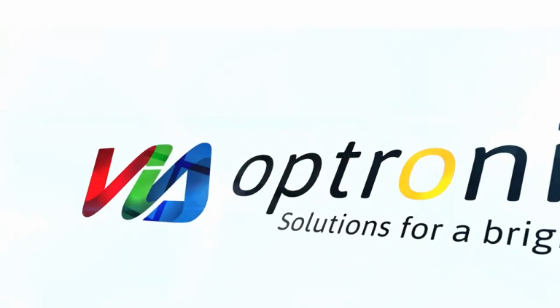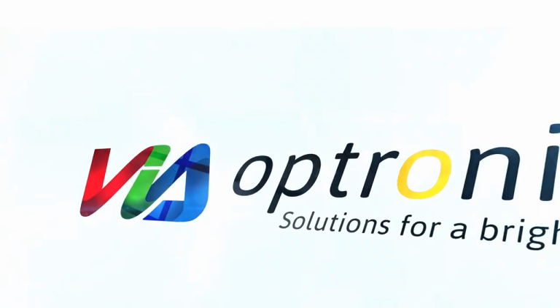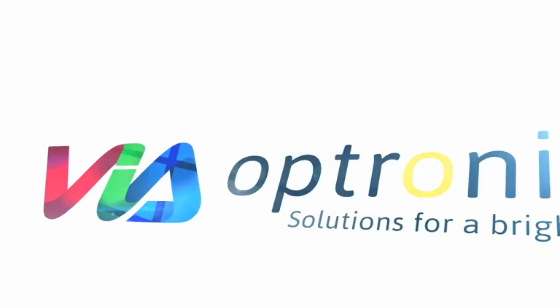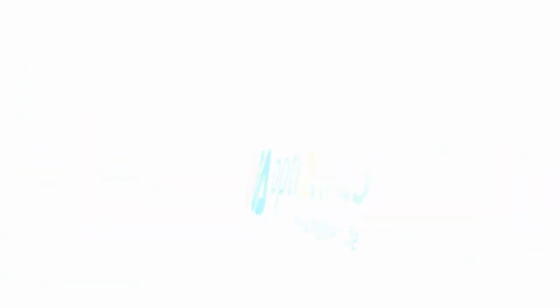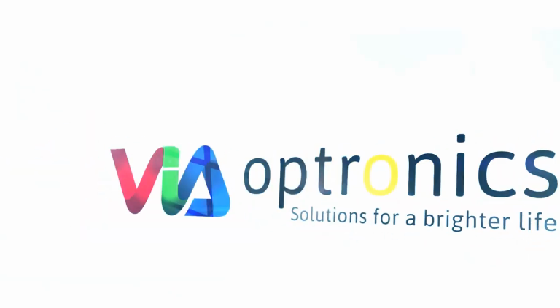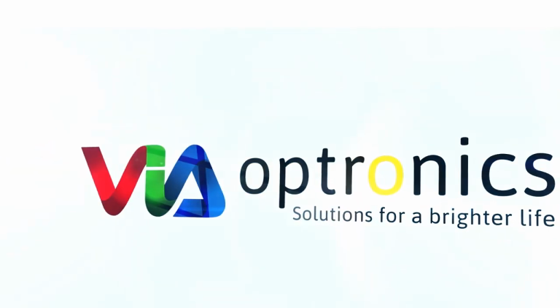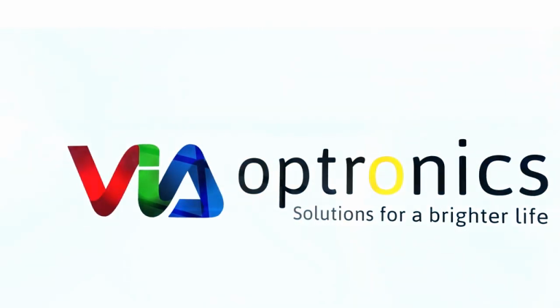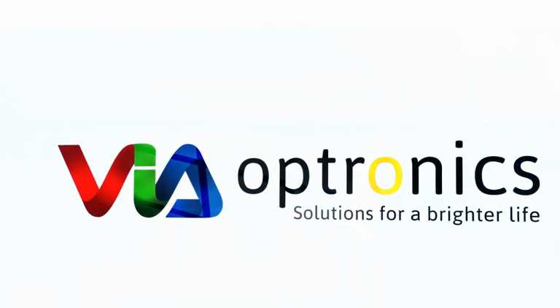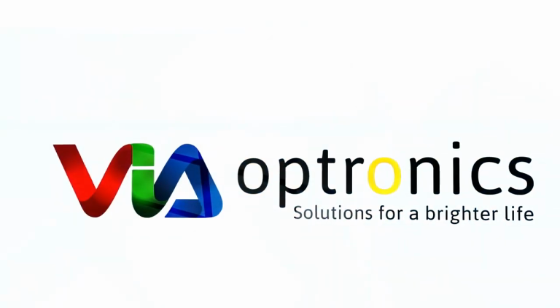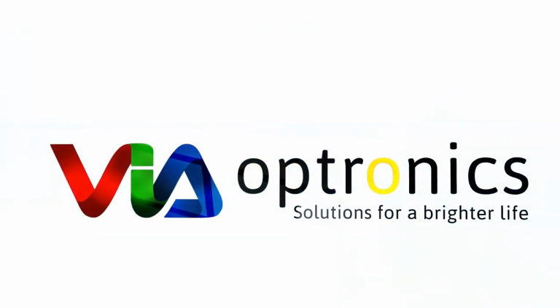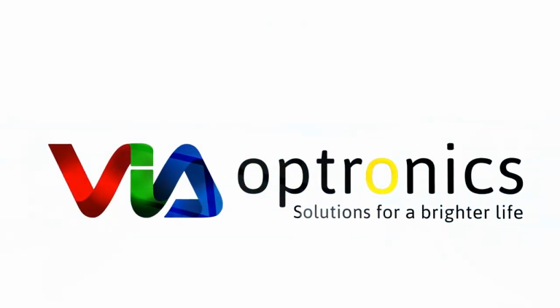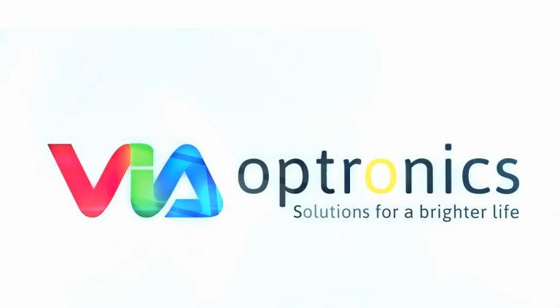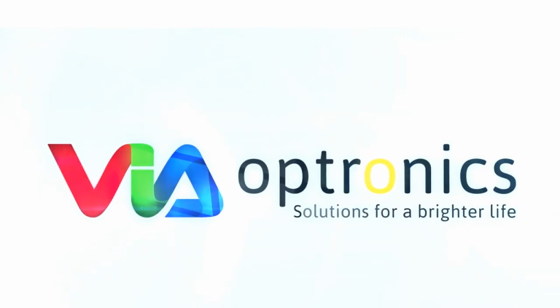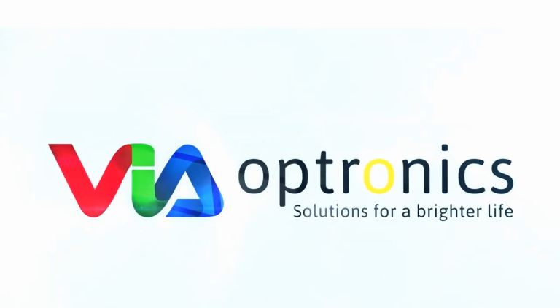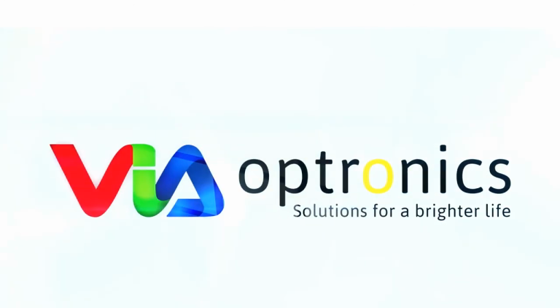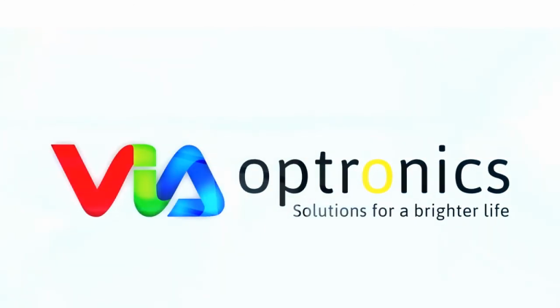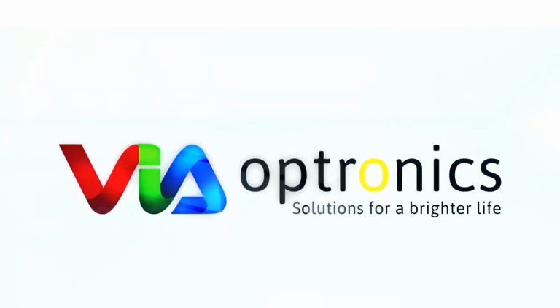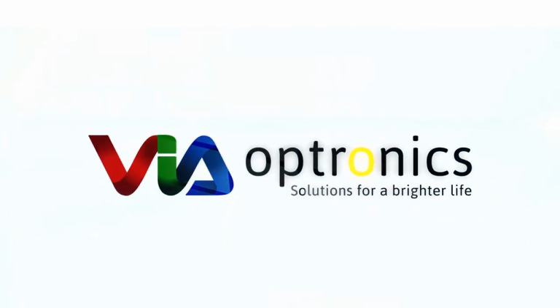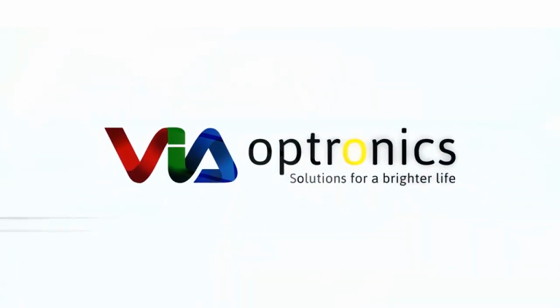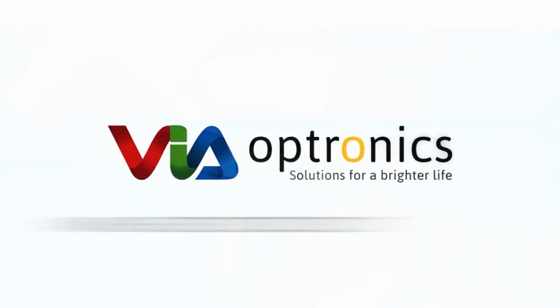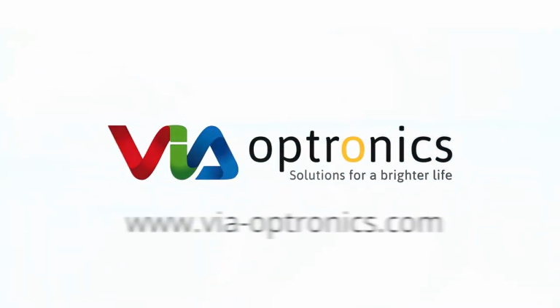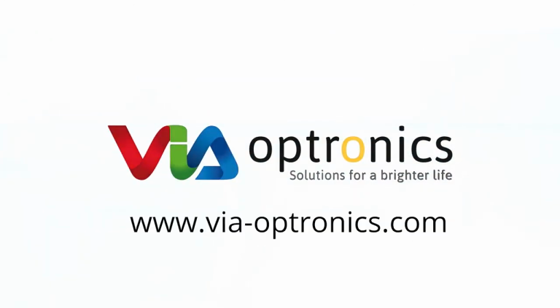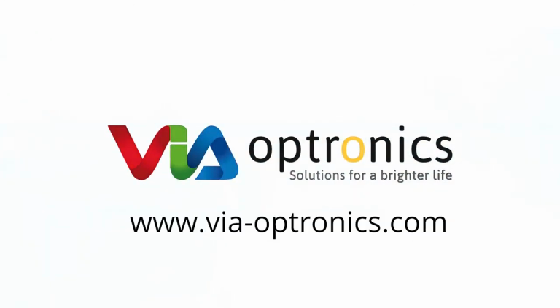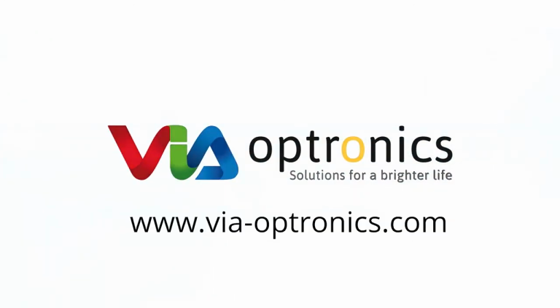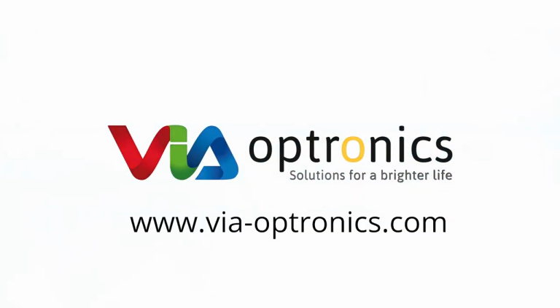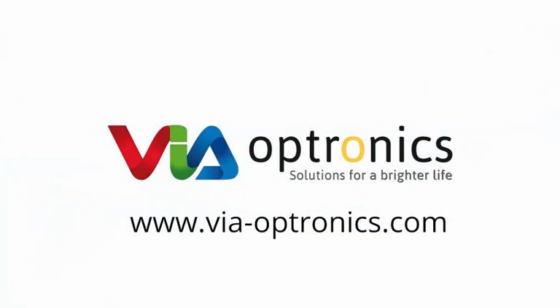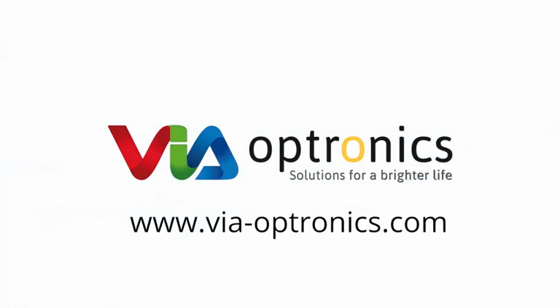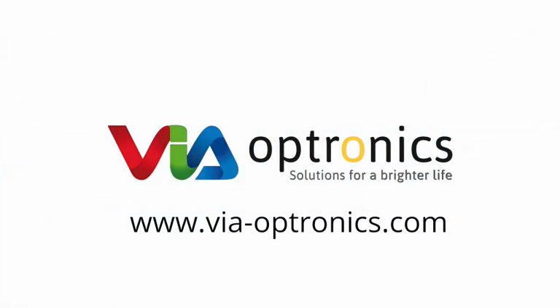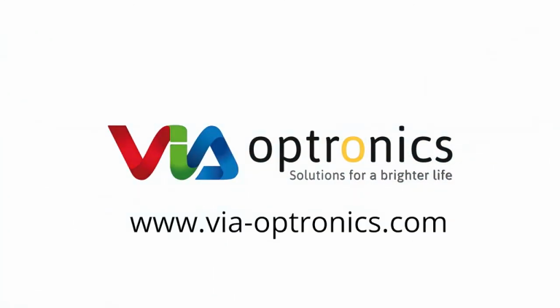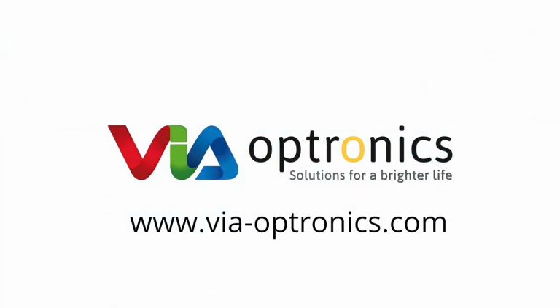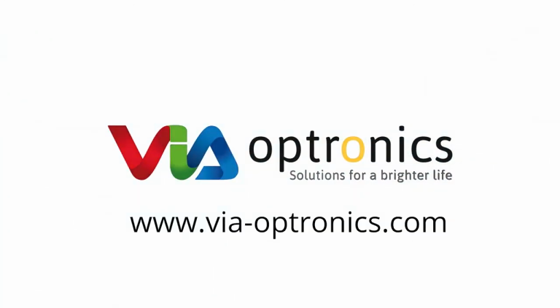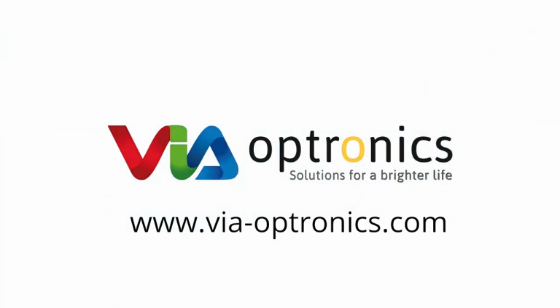To learn more, visit us online at www.via-optronics.com